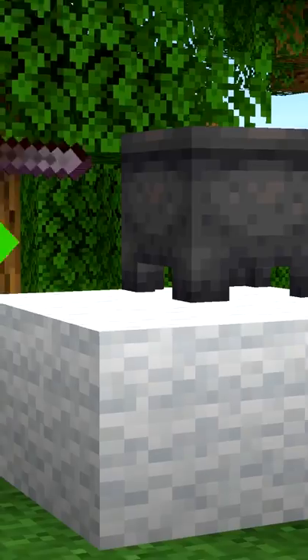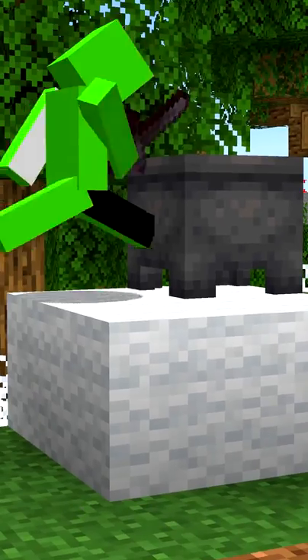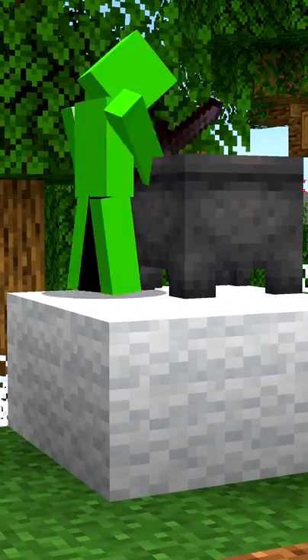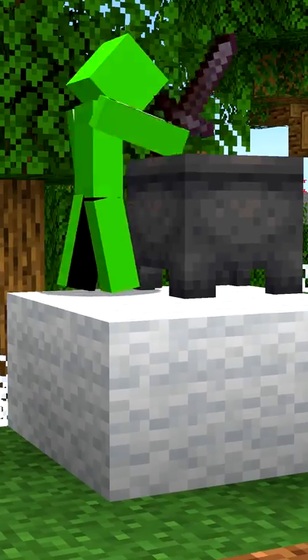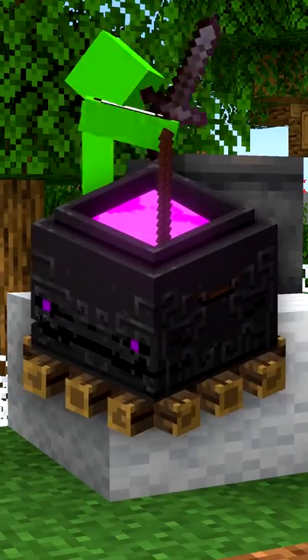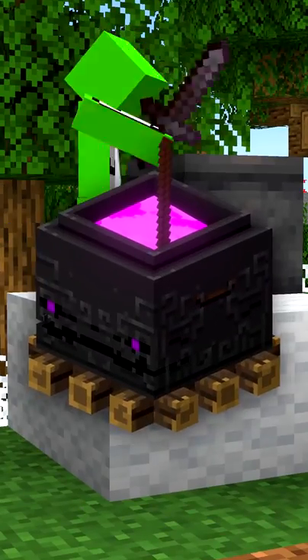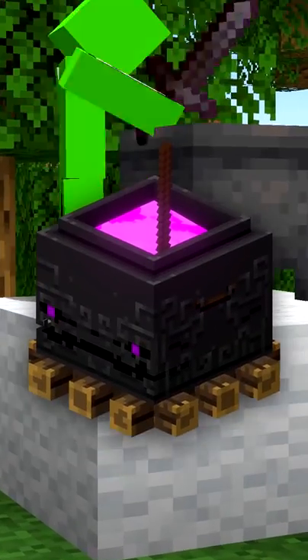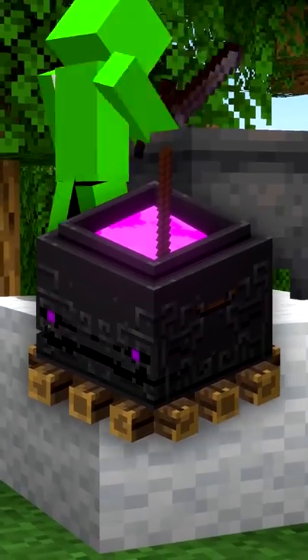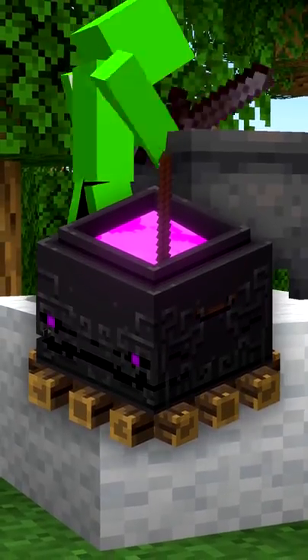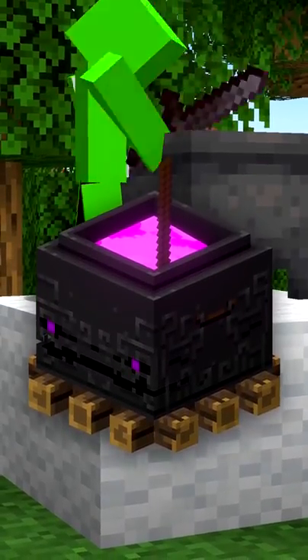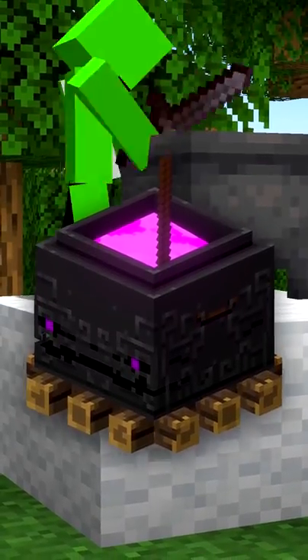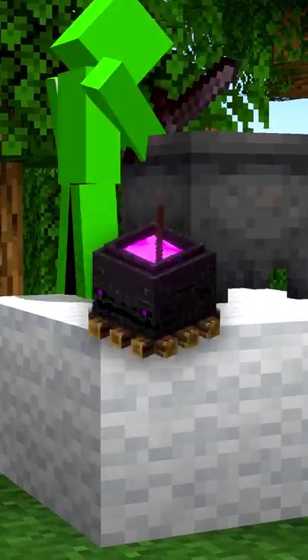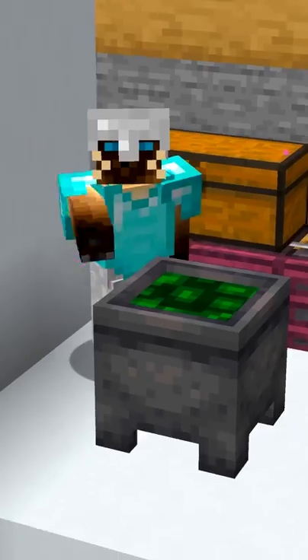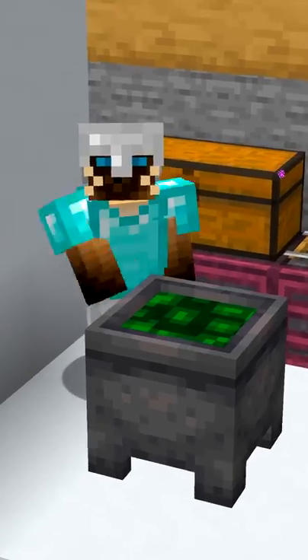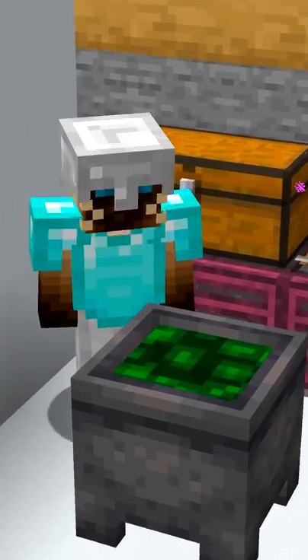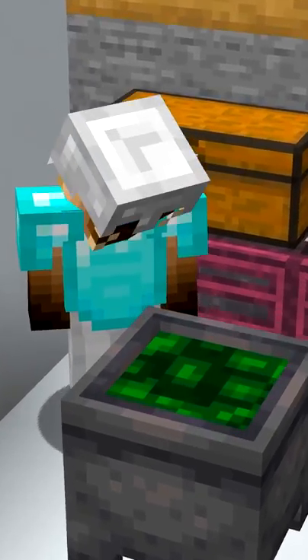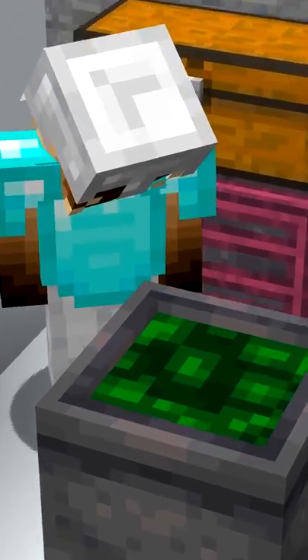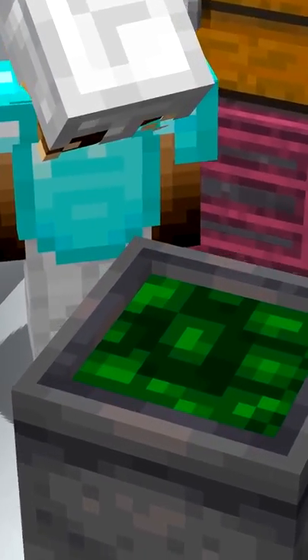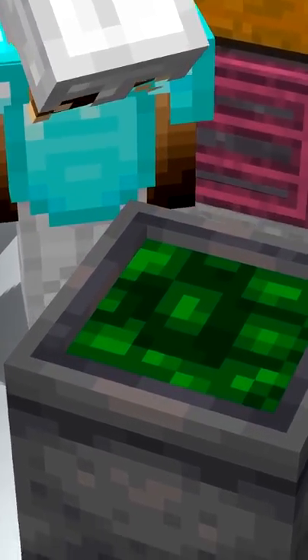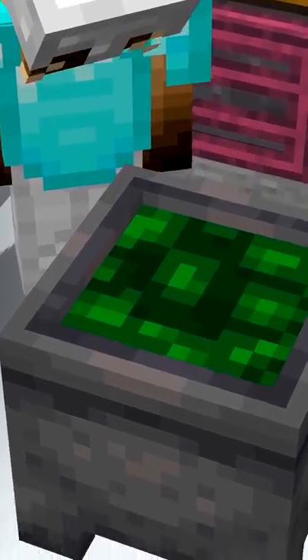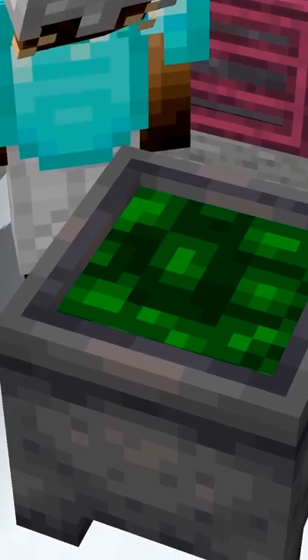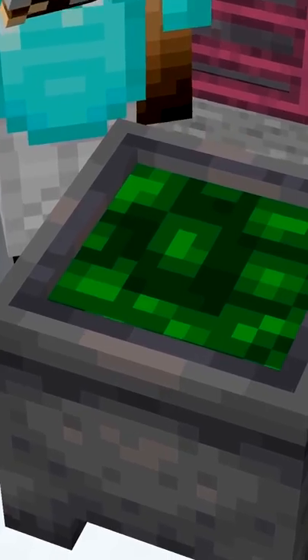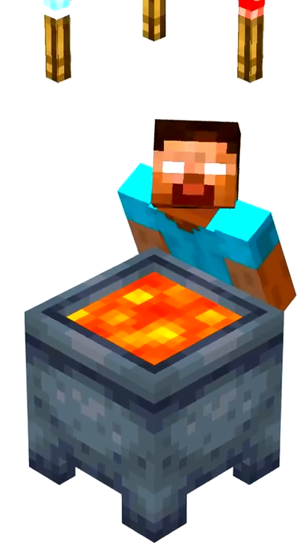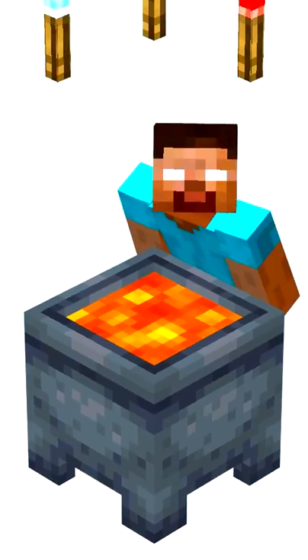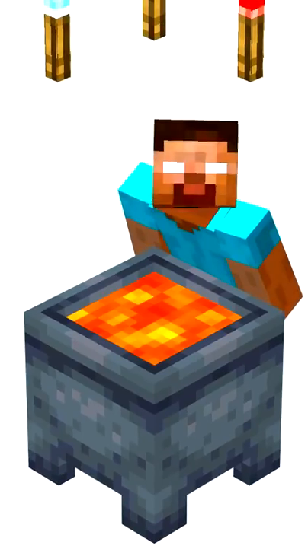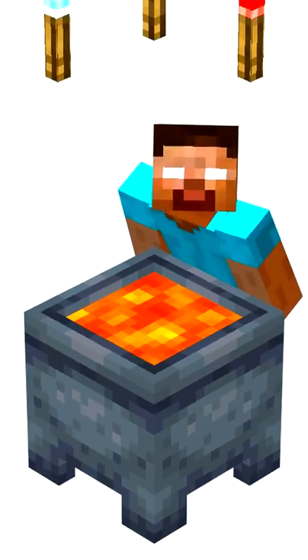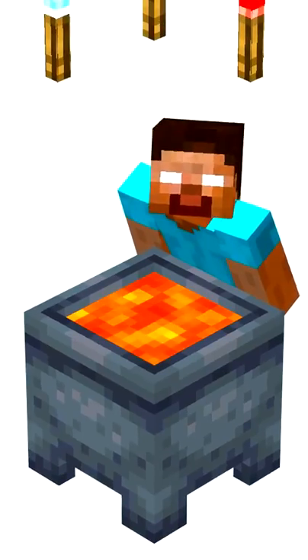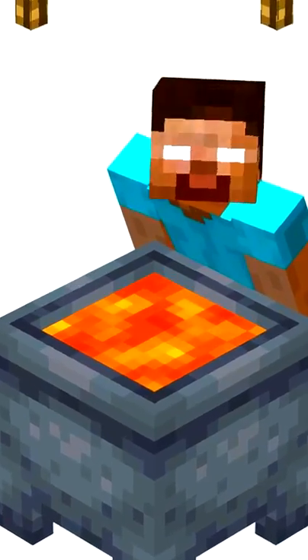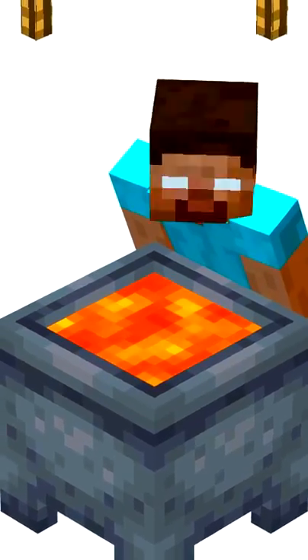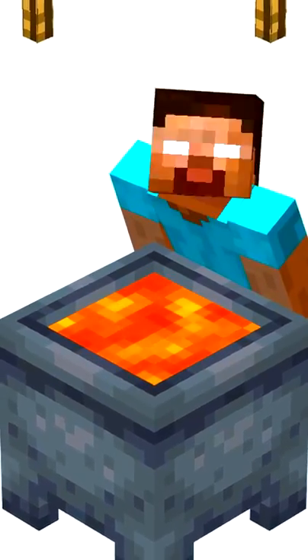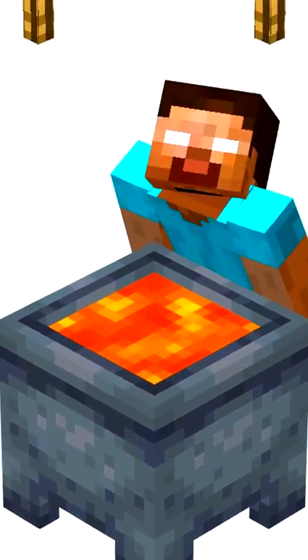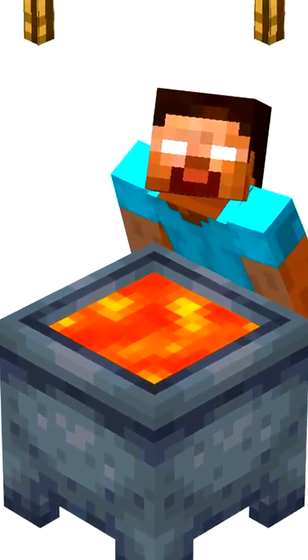The corrupted cauldron is a boss in Minecraft Dungeons! Potions used to be brewed with cauldrons! Cauldrons emit light when there's lava inside!